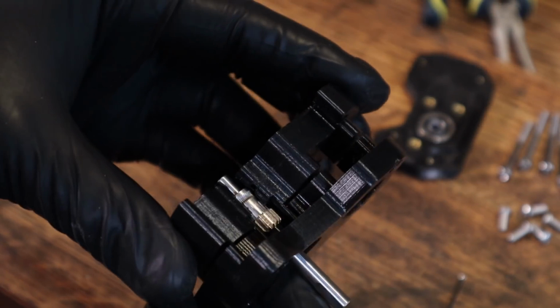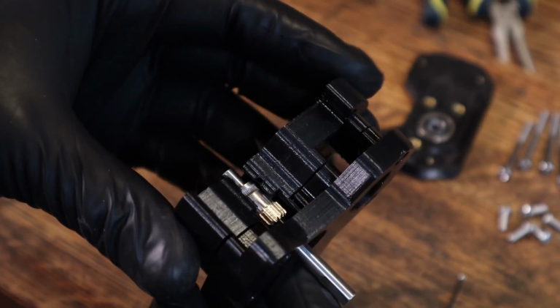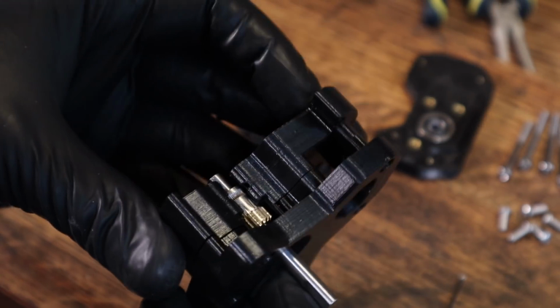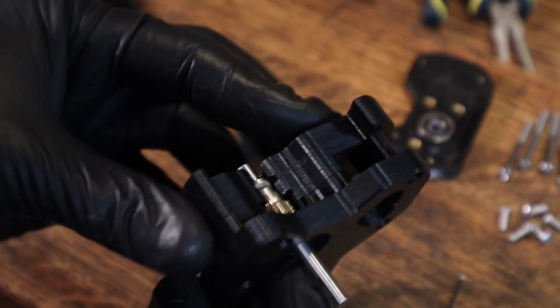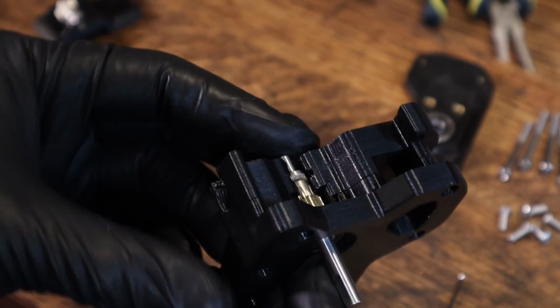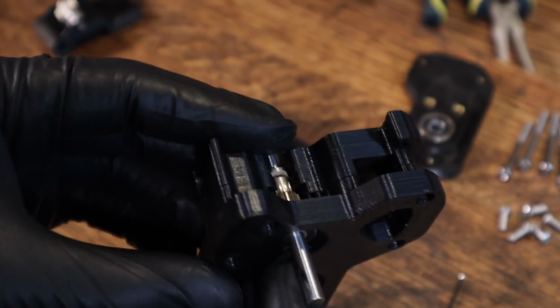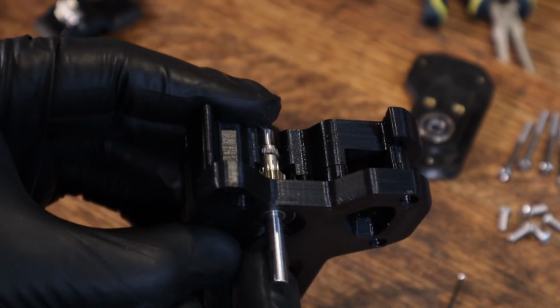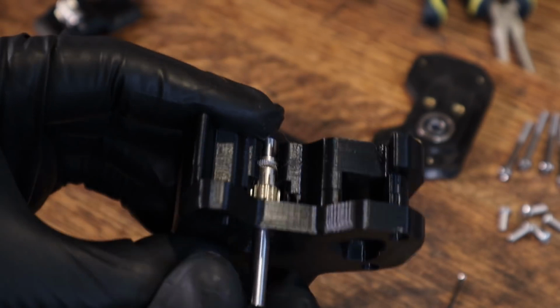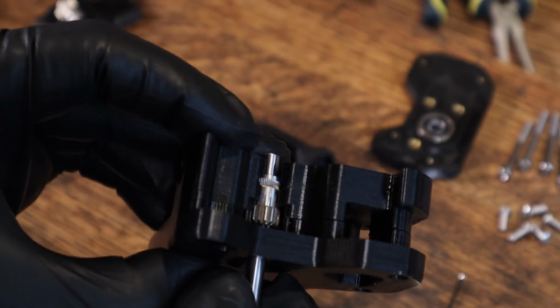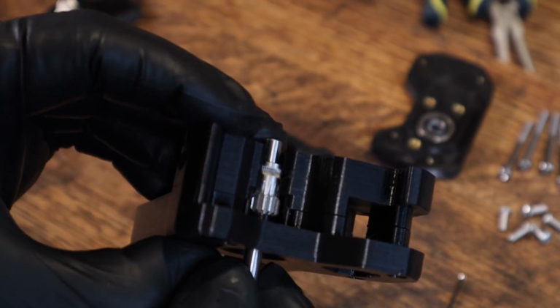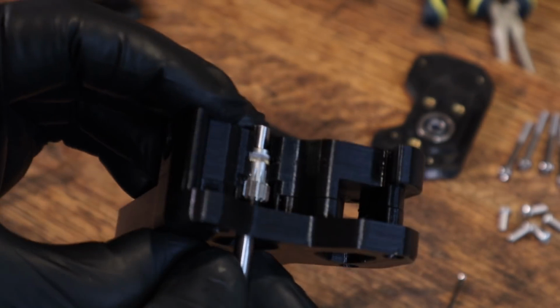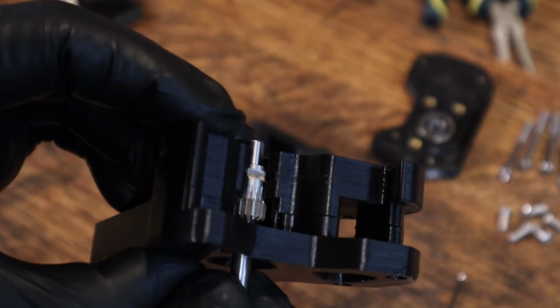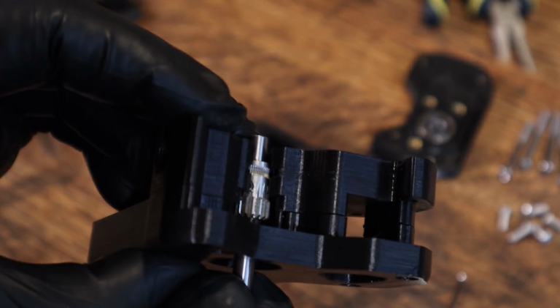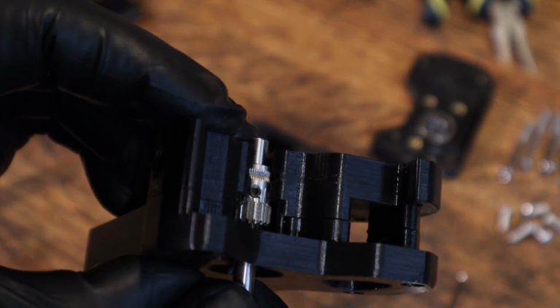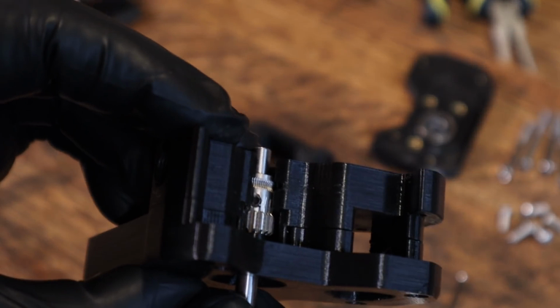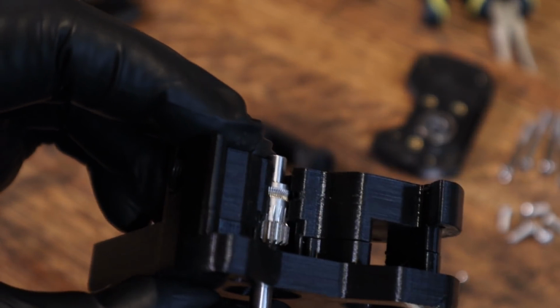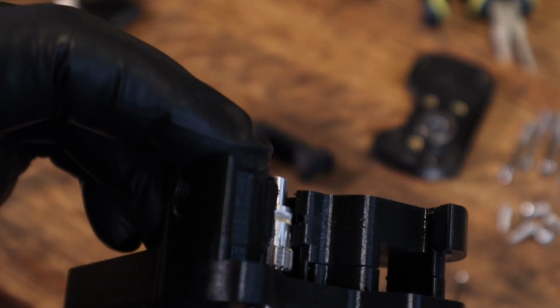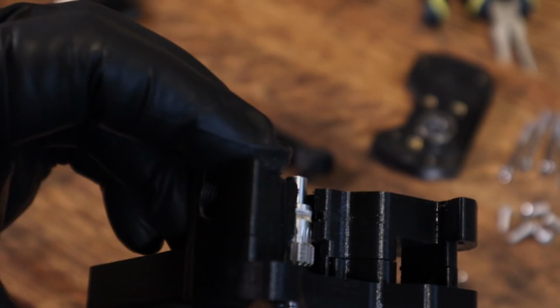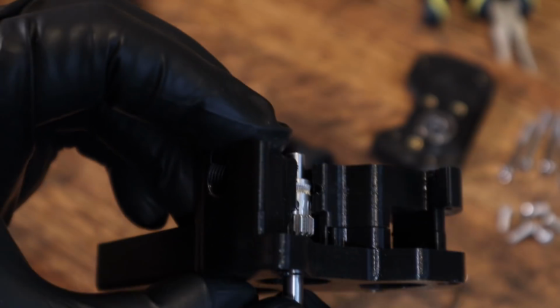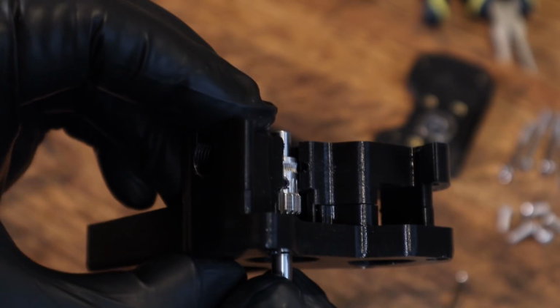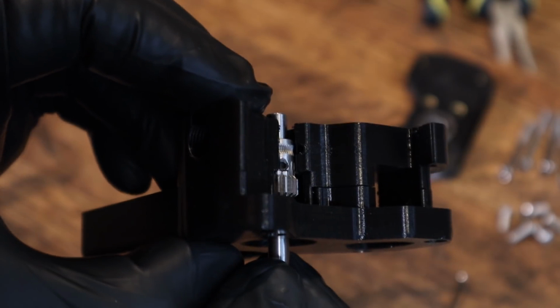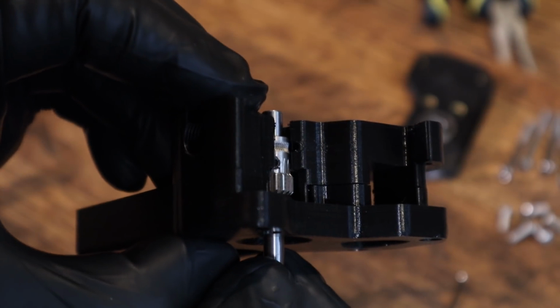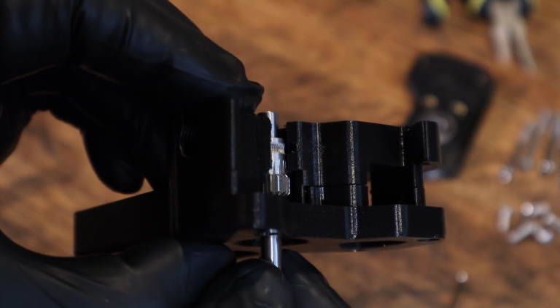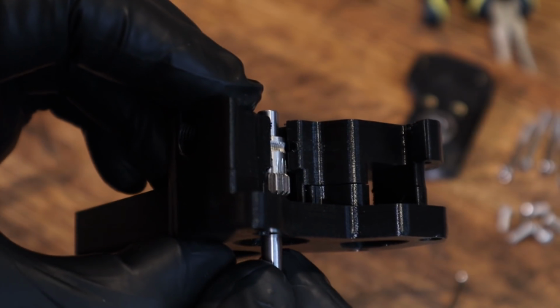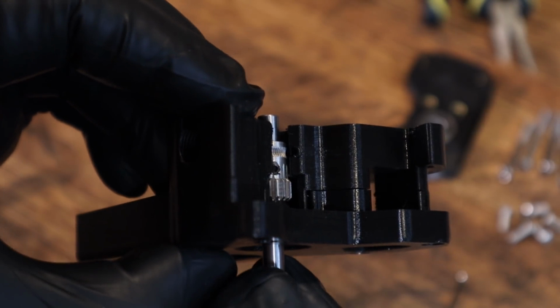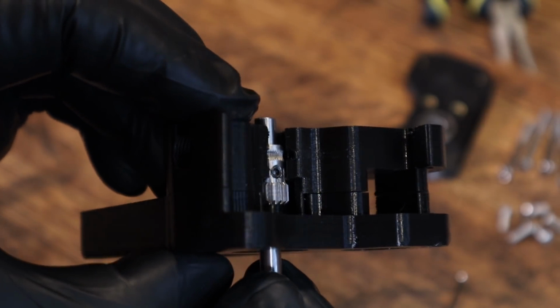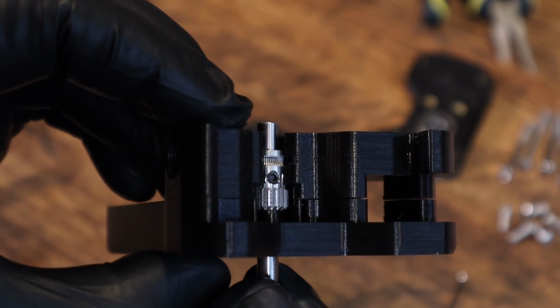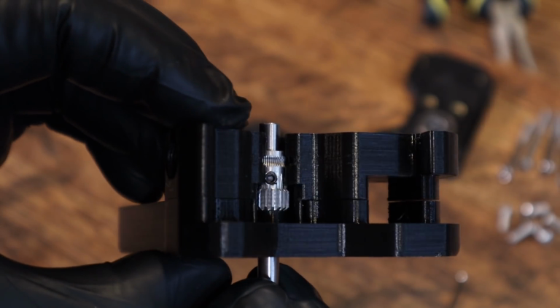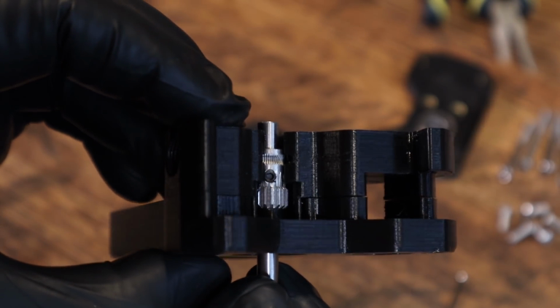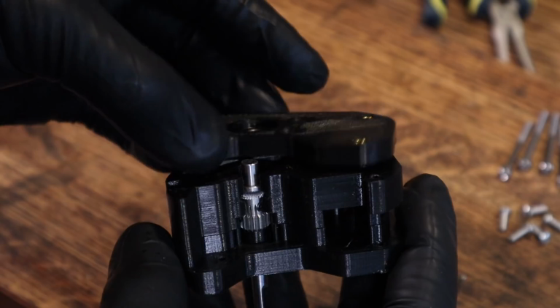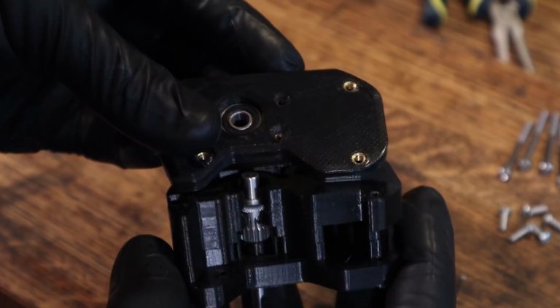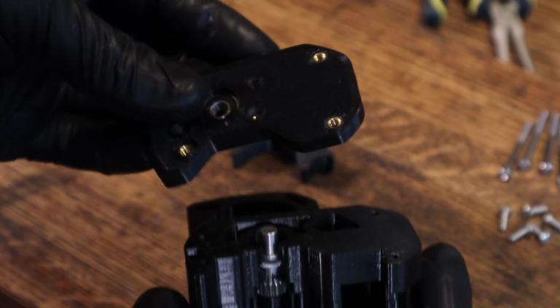Here you can see how the gear lines up with the filament holes perfectly. If it doesn't work for you, now is the best time to make the adjustment before the rest of the parts are mounted.